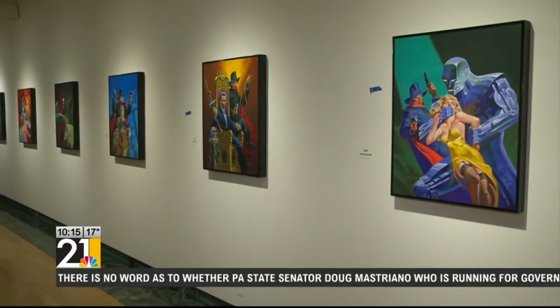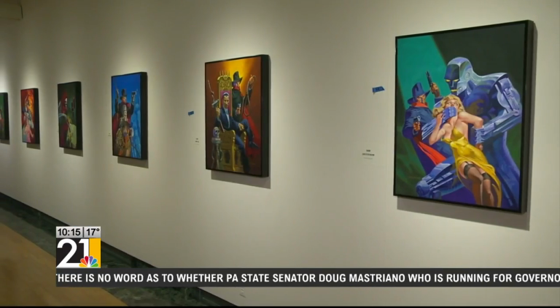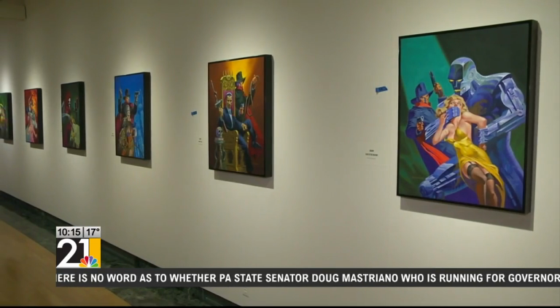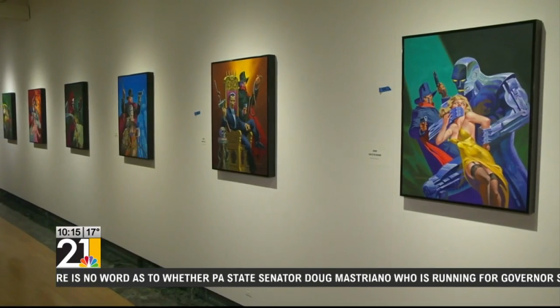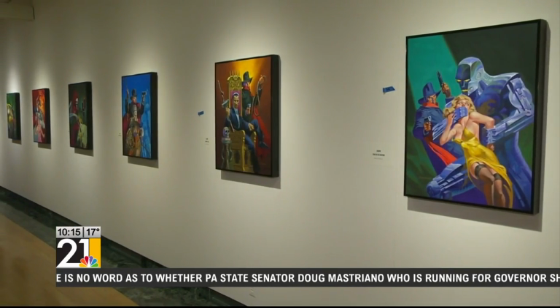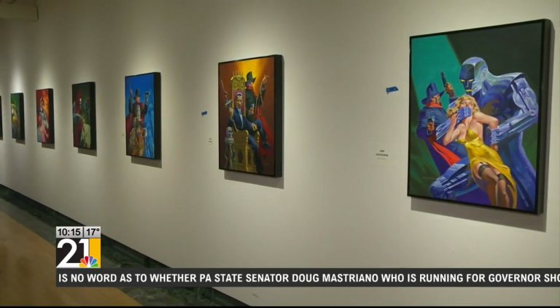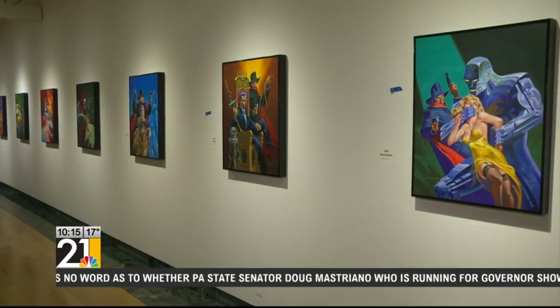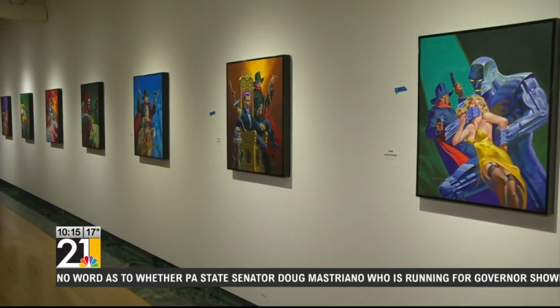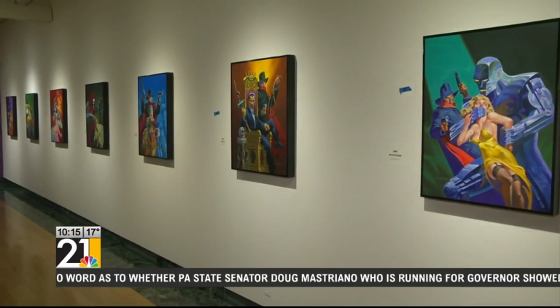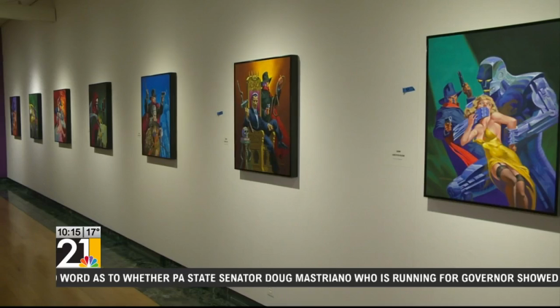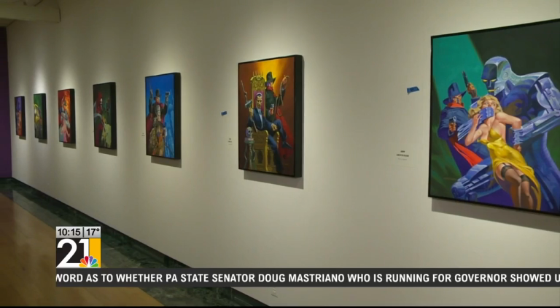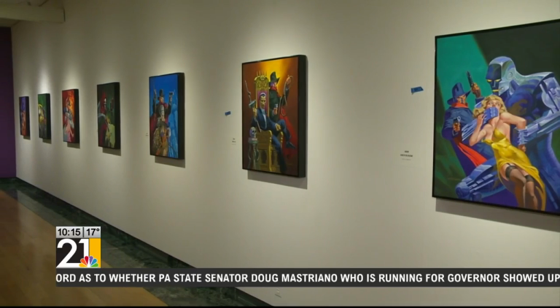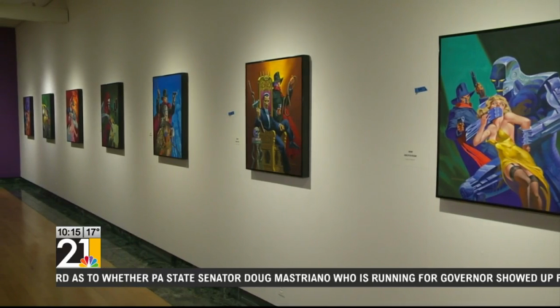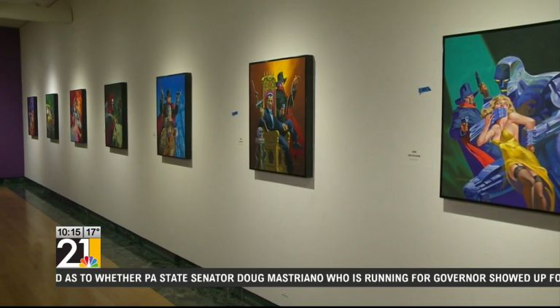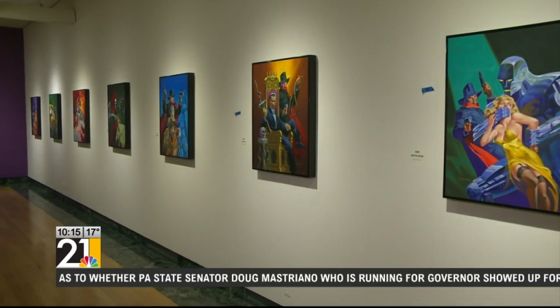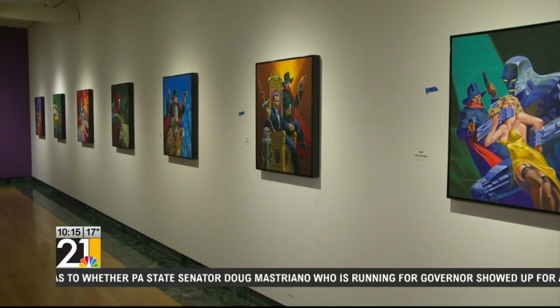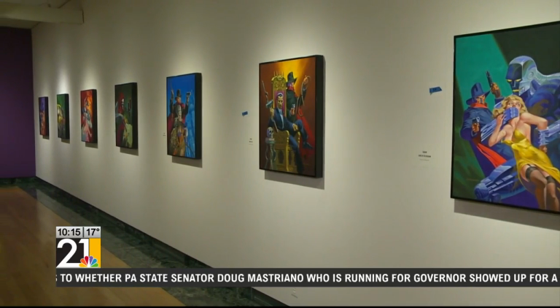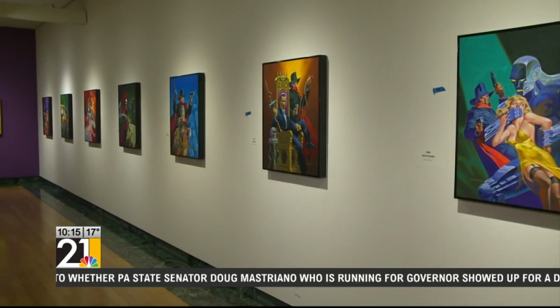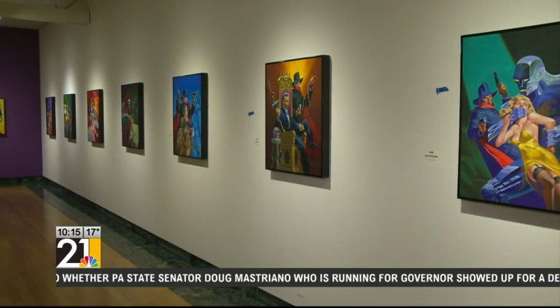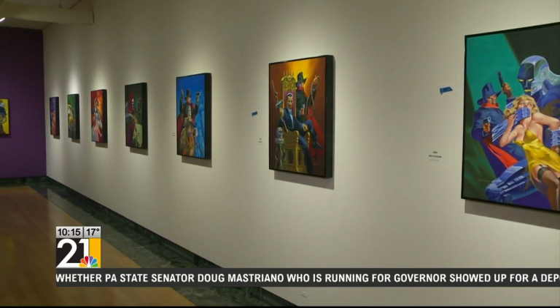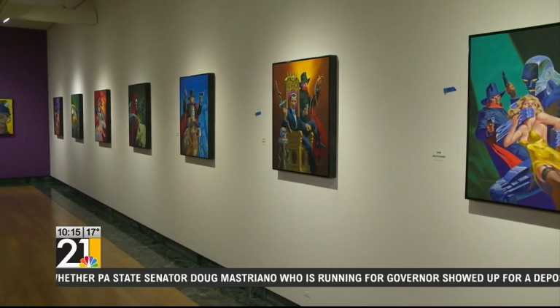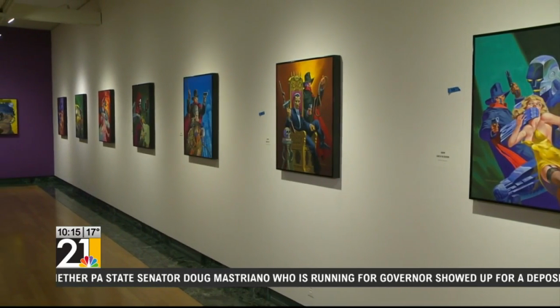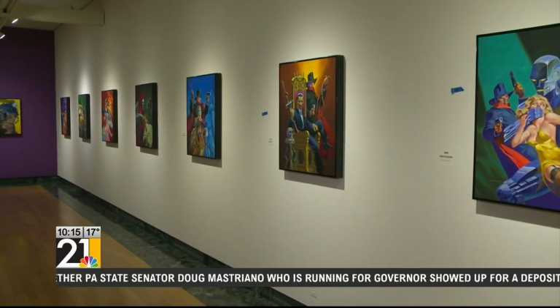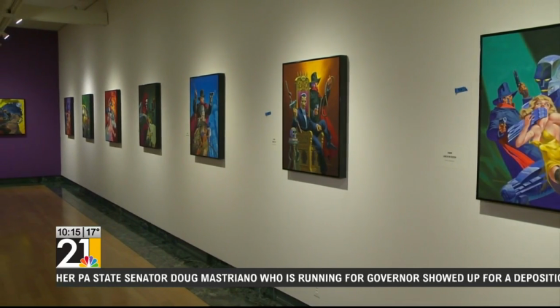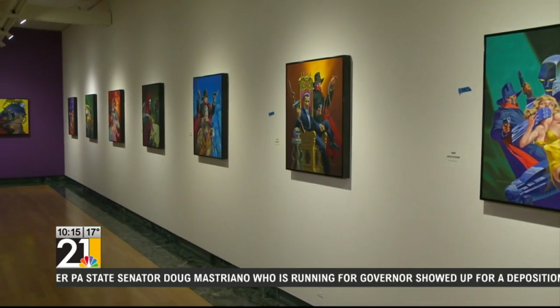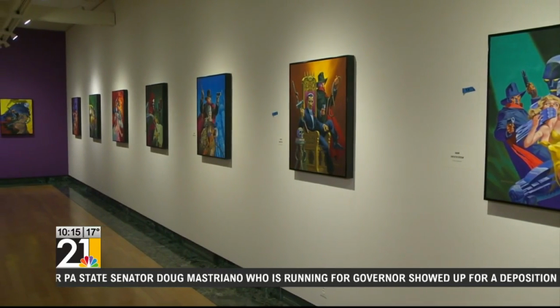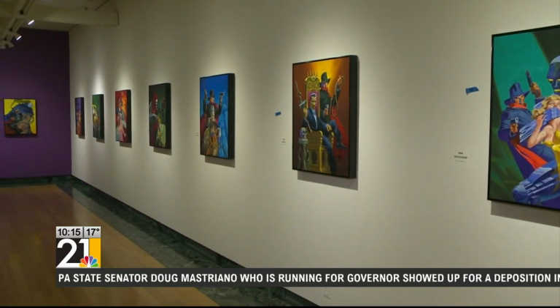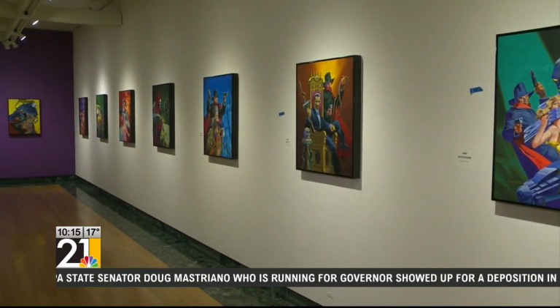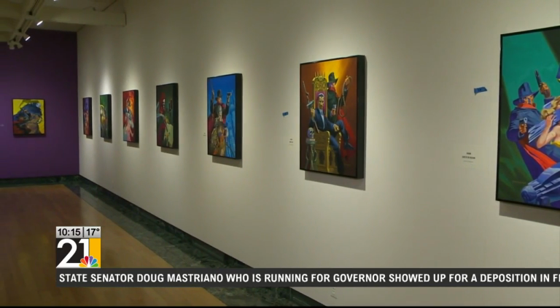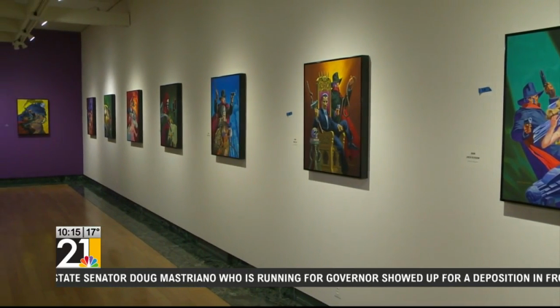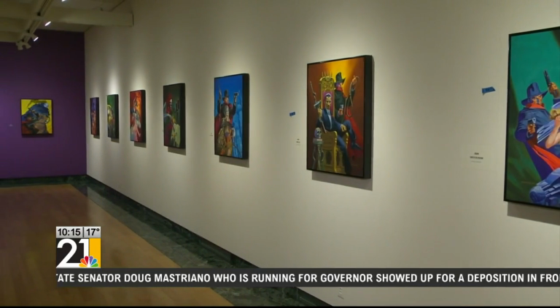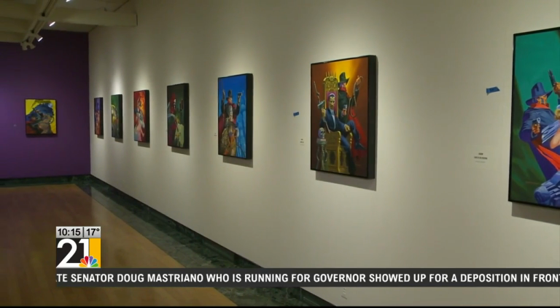The show opens March 13th and it's on view through May 29th.